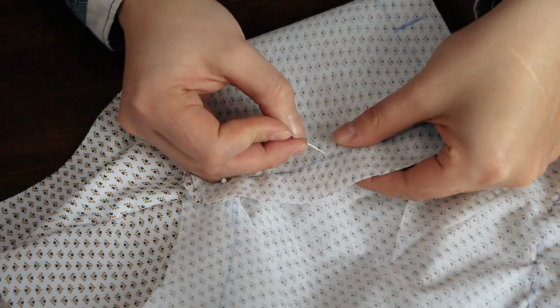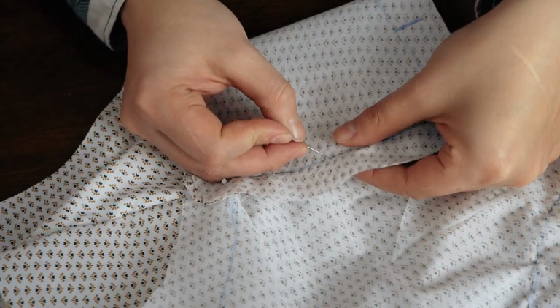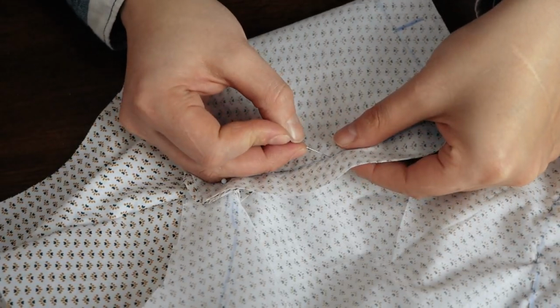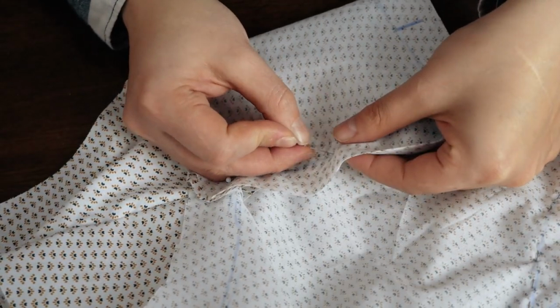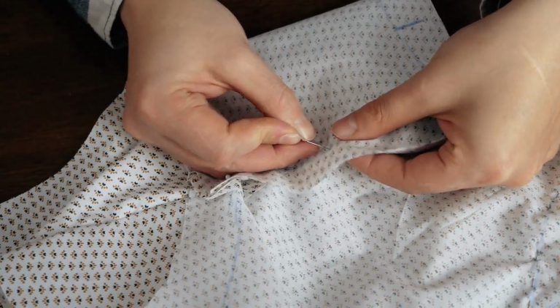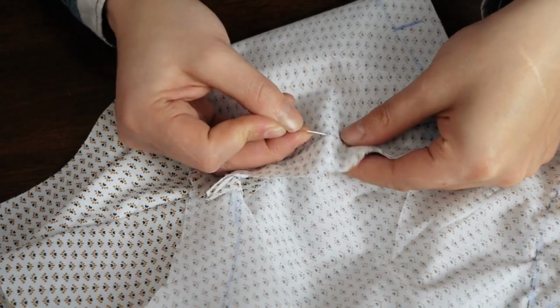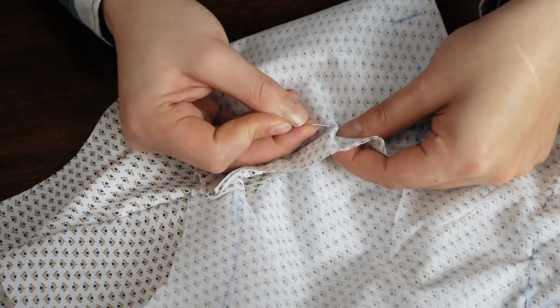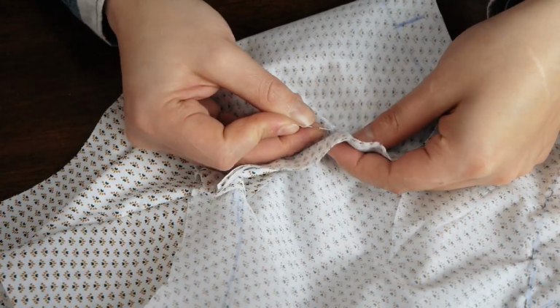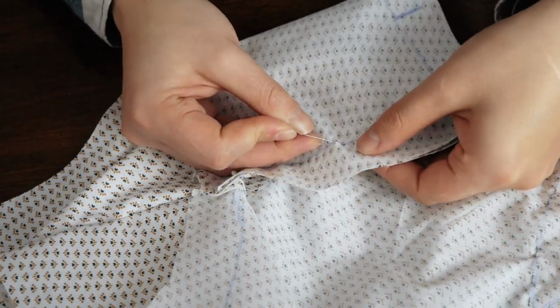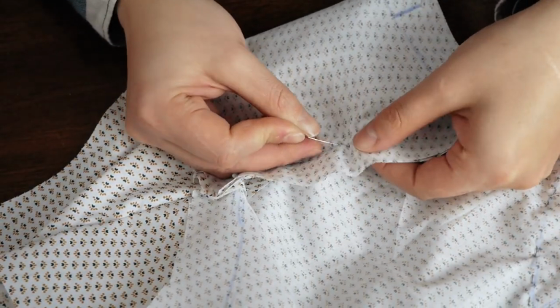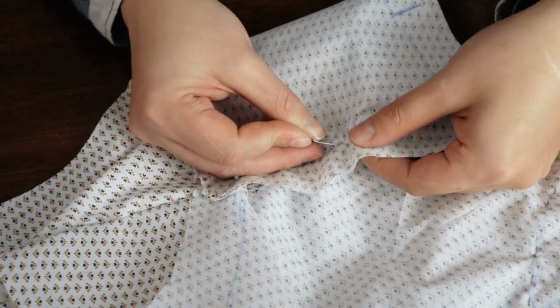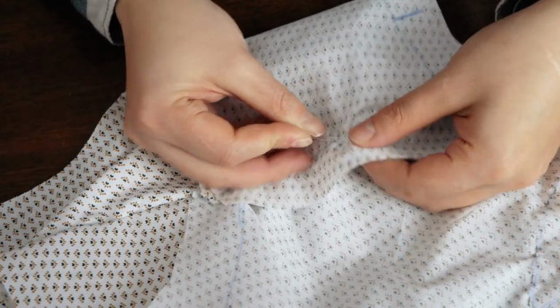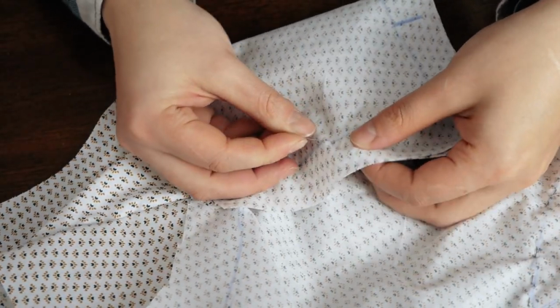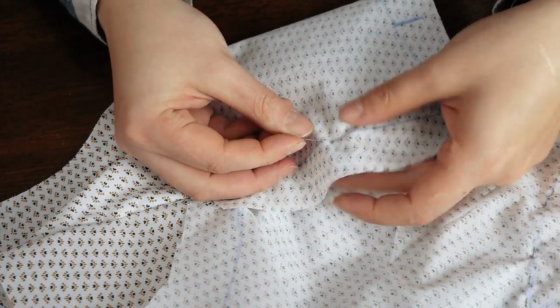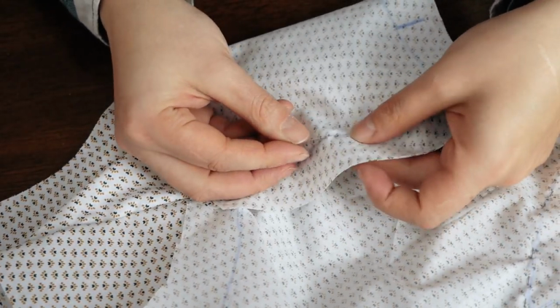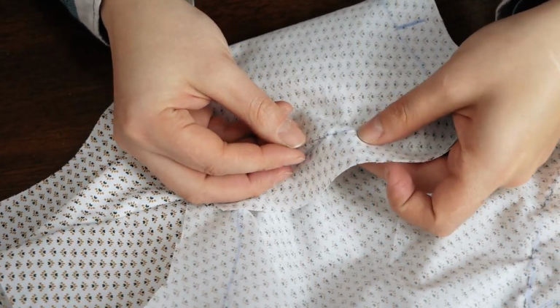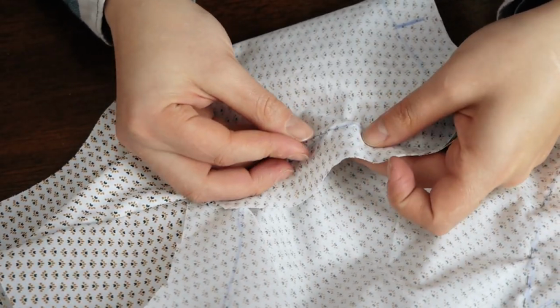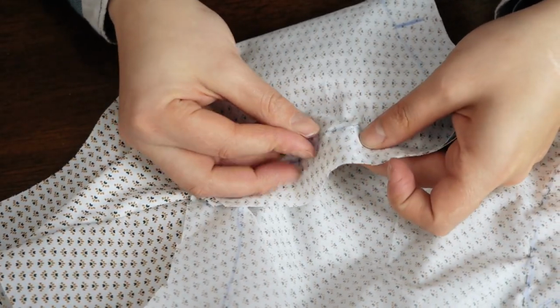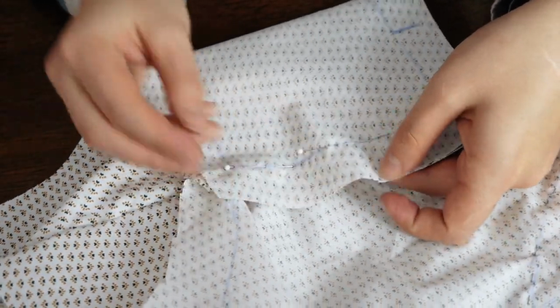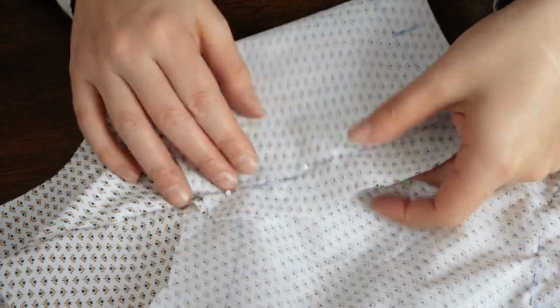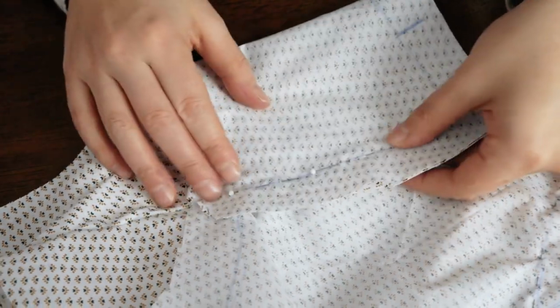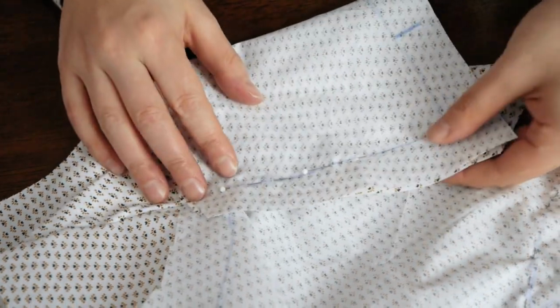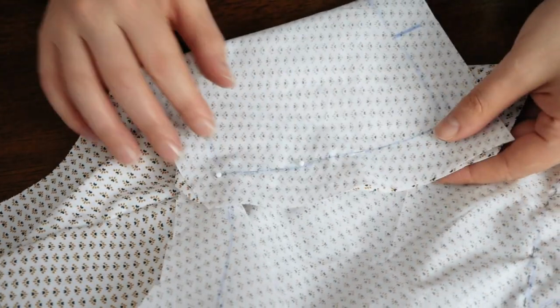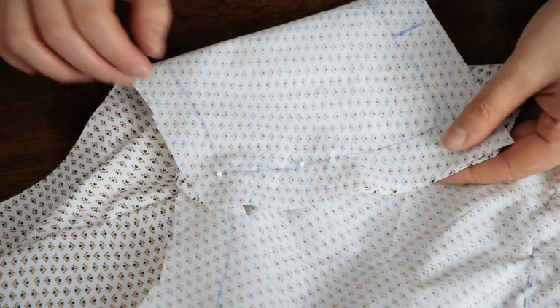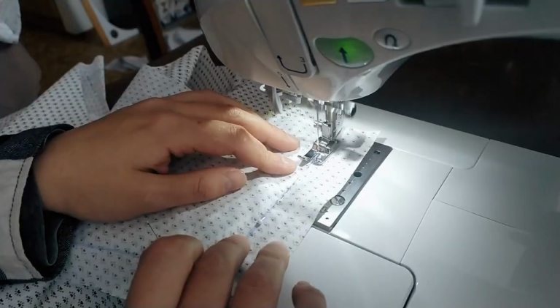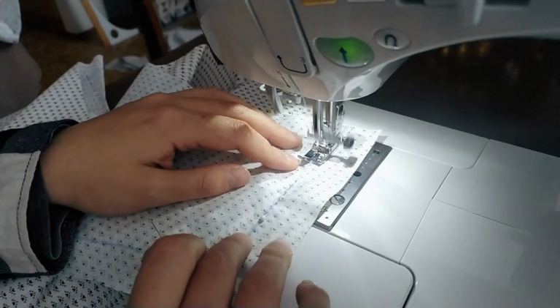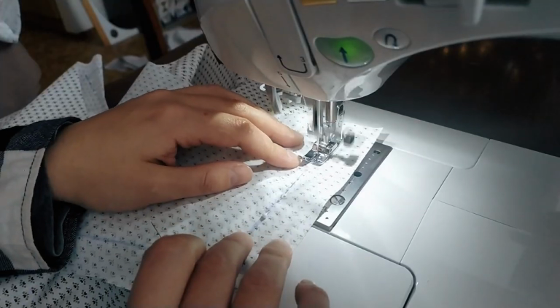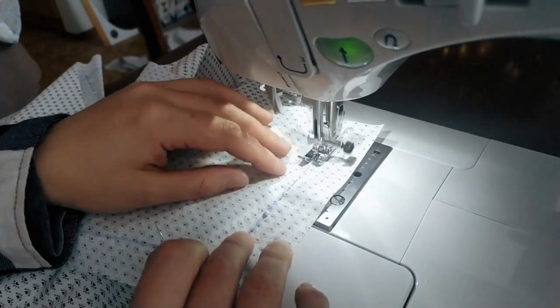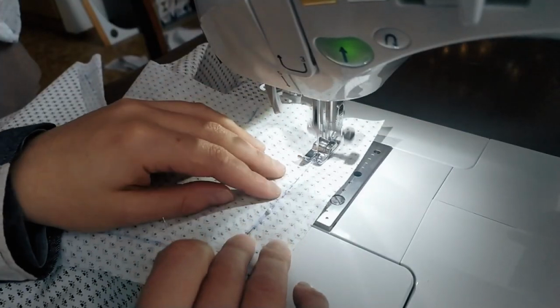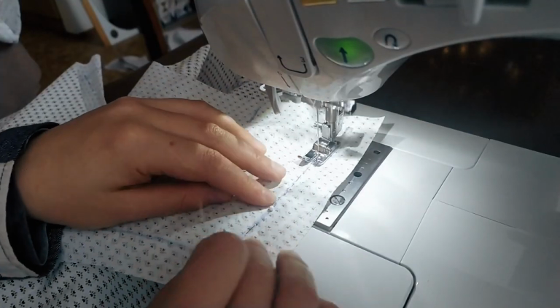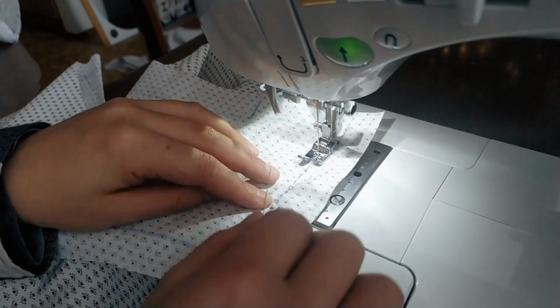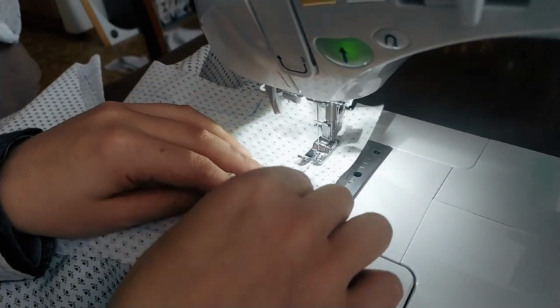Now I repeated the same procedure — I pinned and then sewed the lining pieces together.